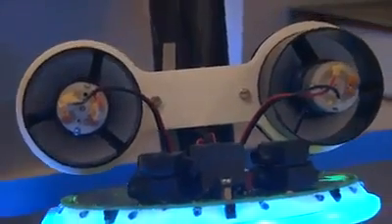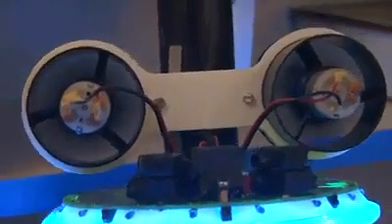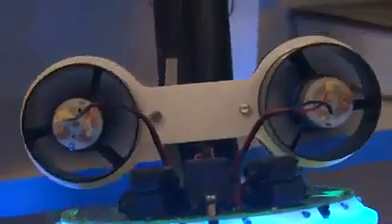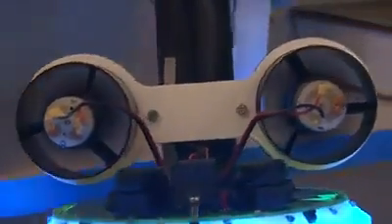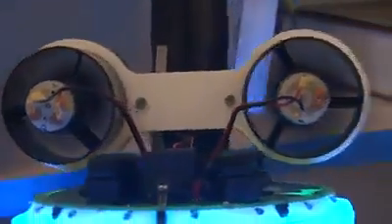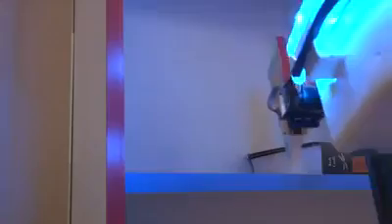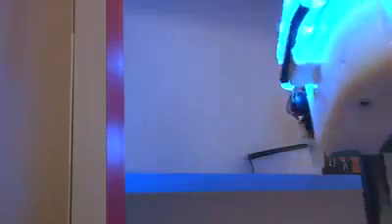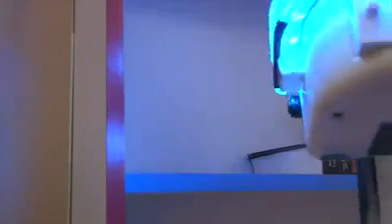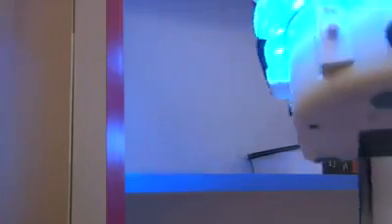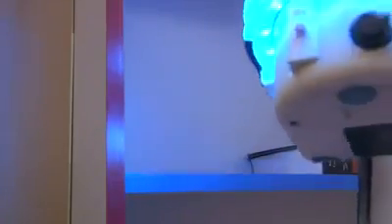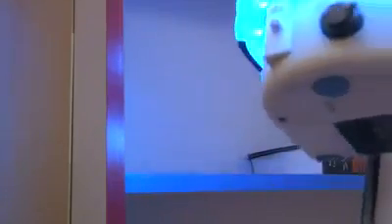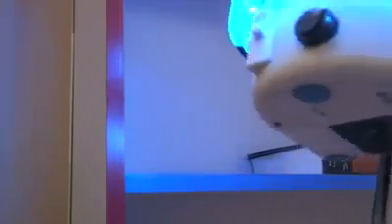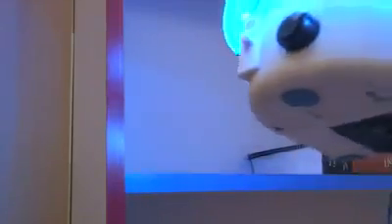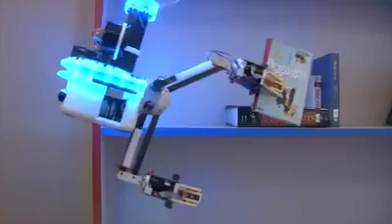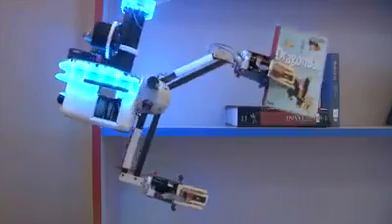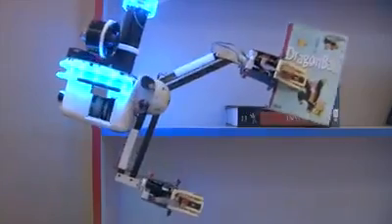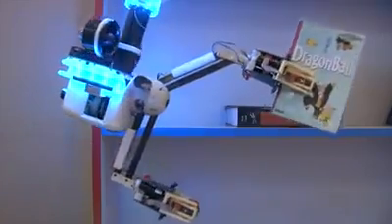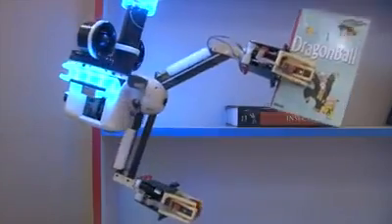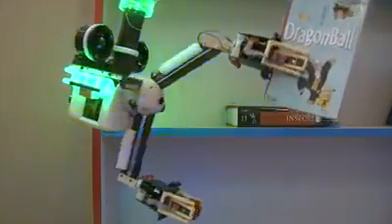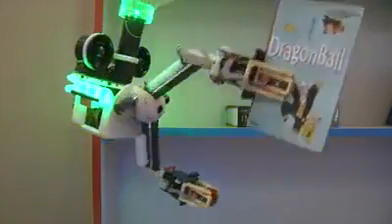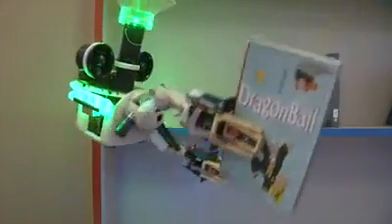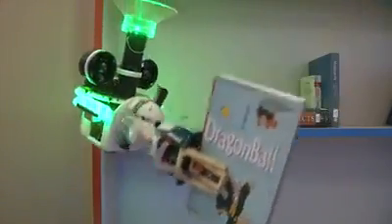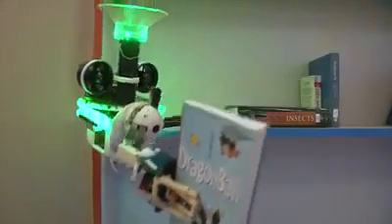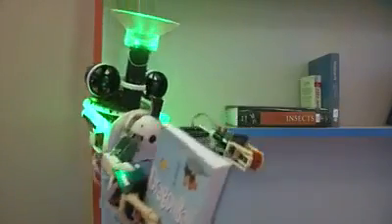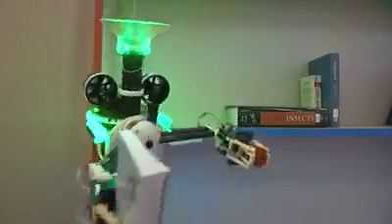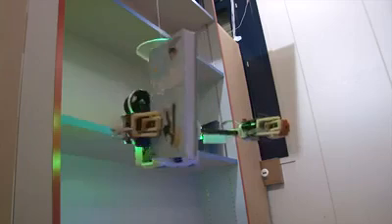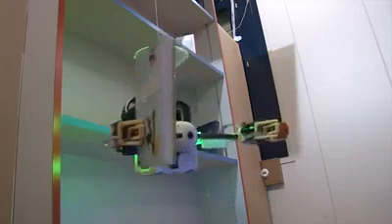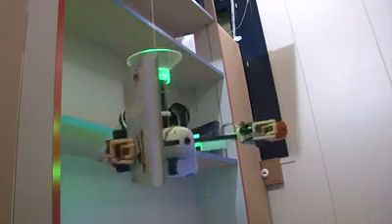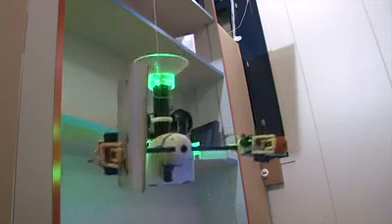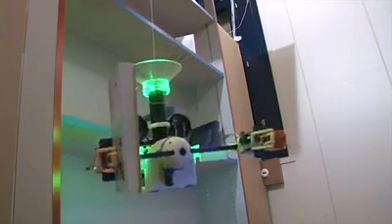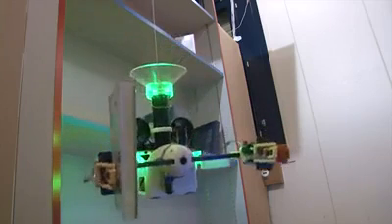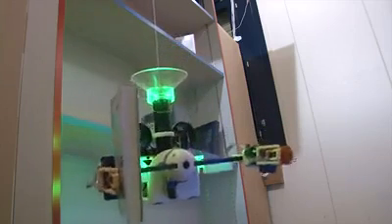Actuated fans give the handbot control over its angle of rotation around the vertical axis.